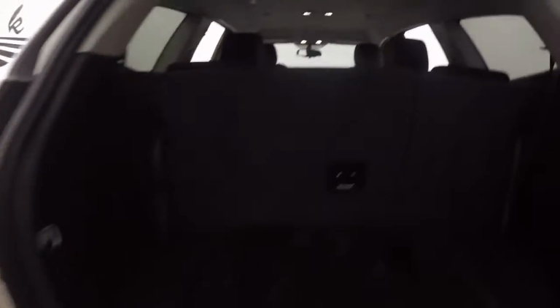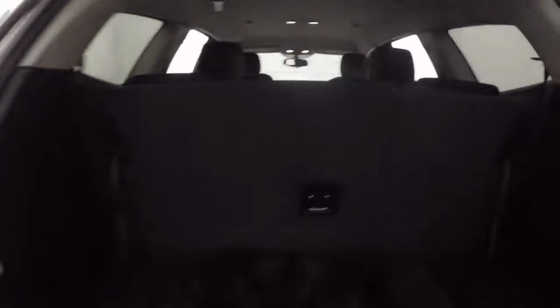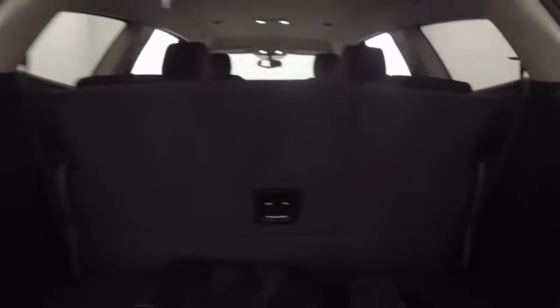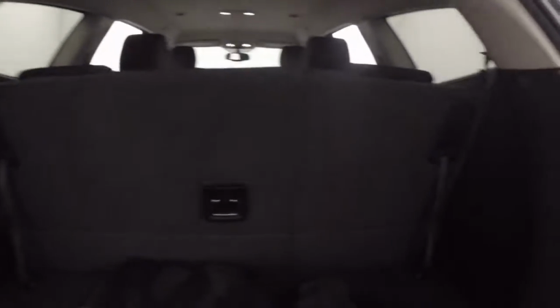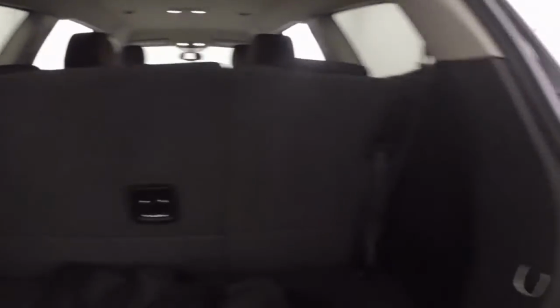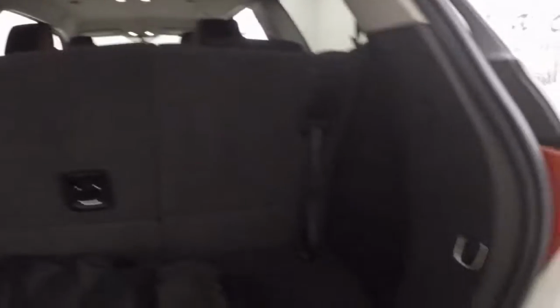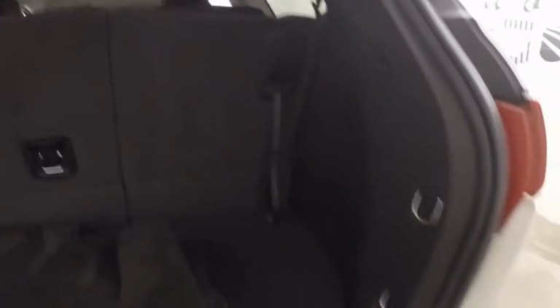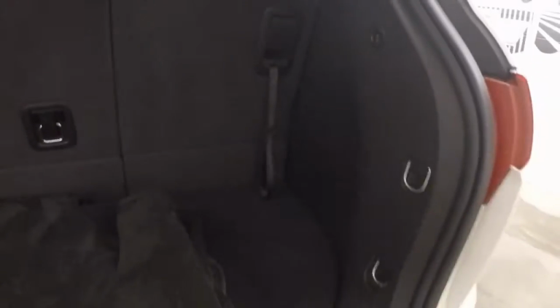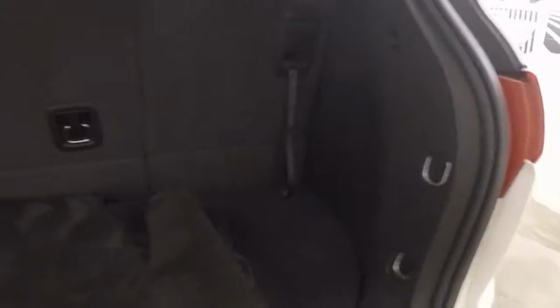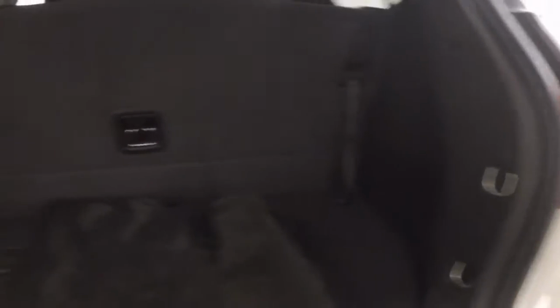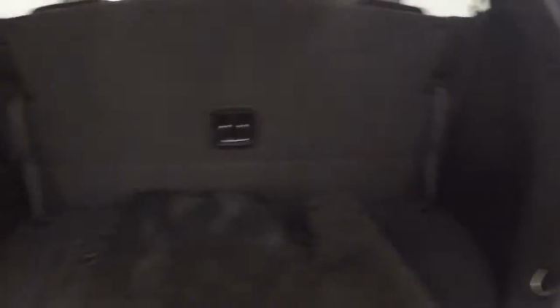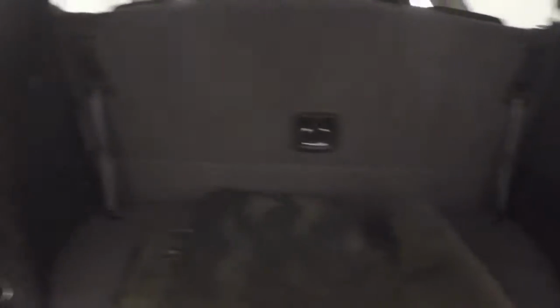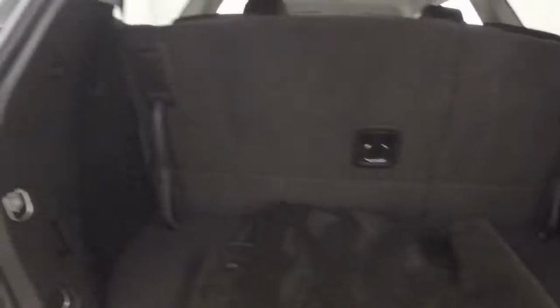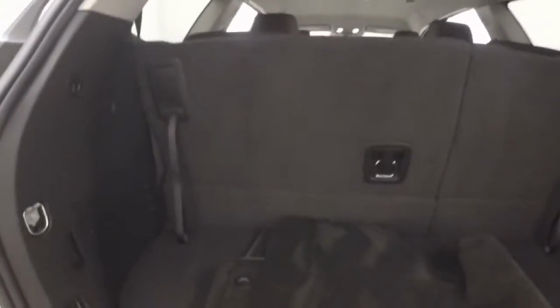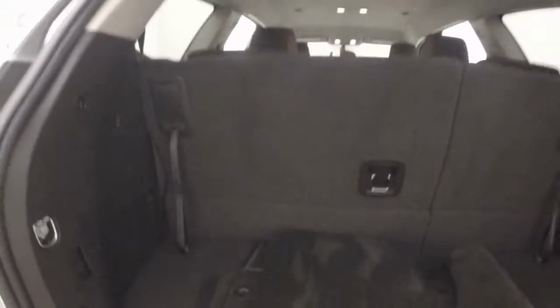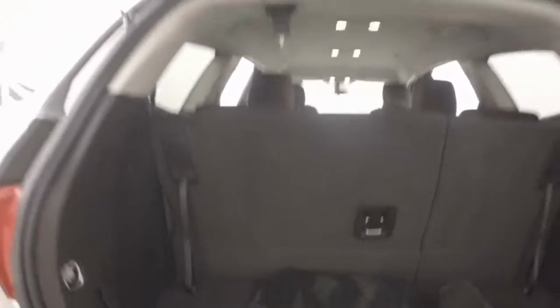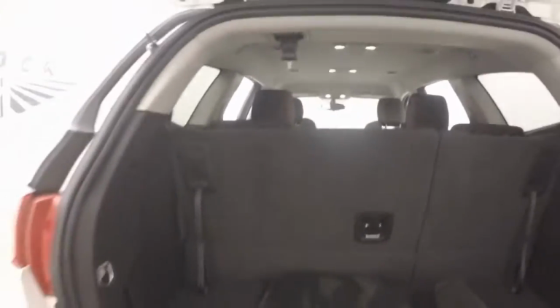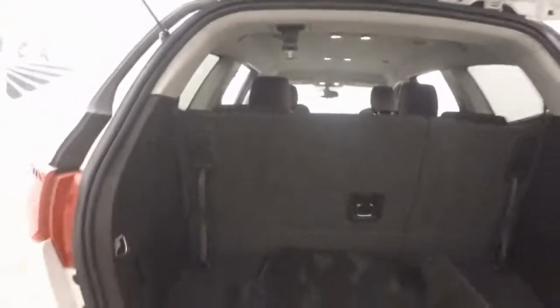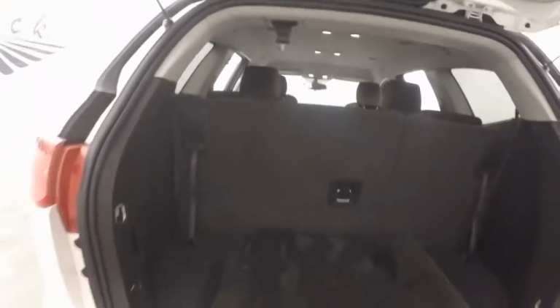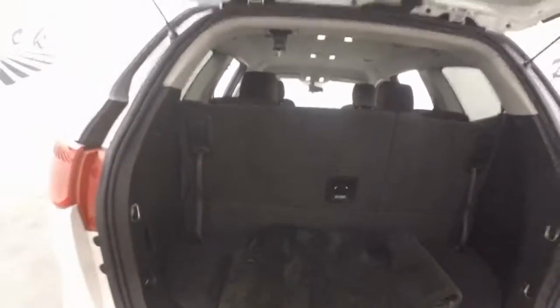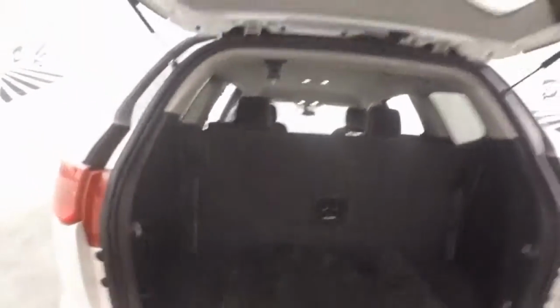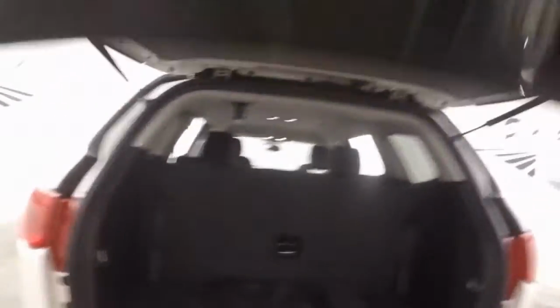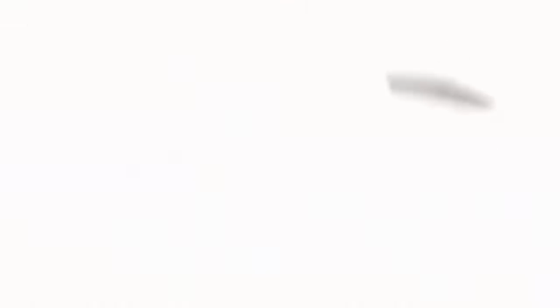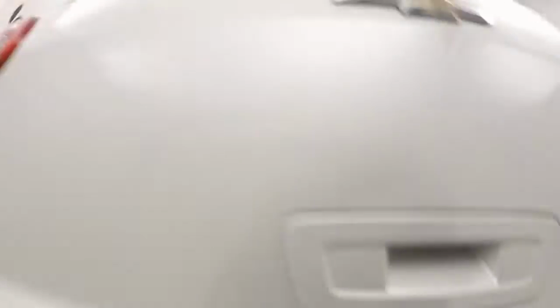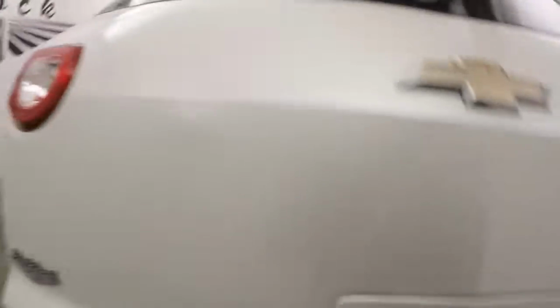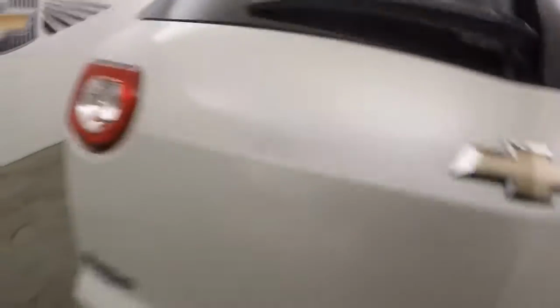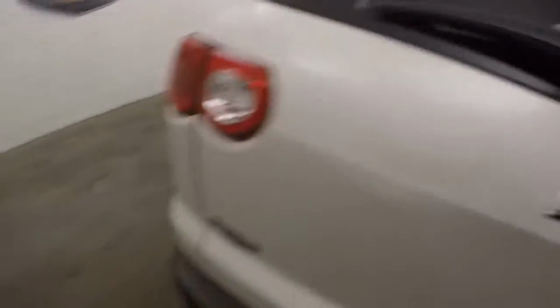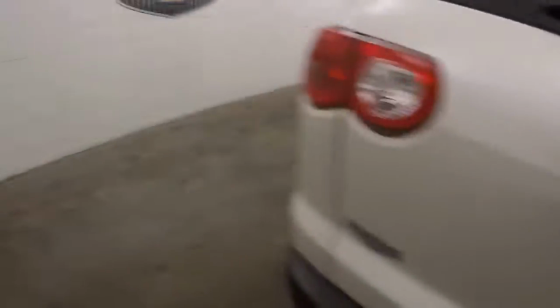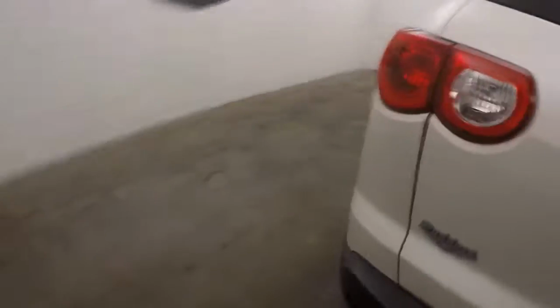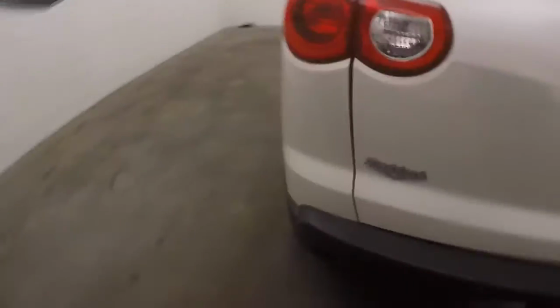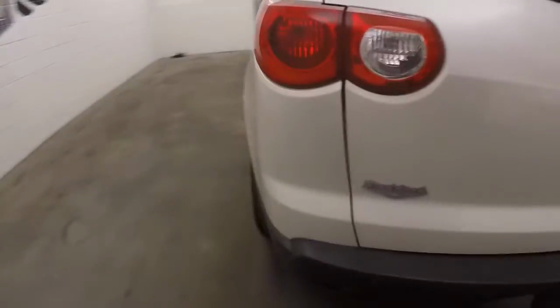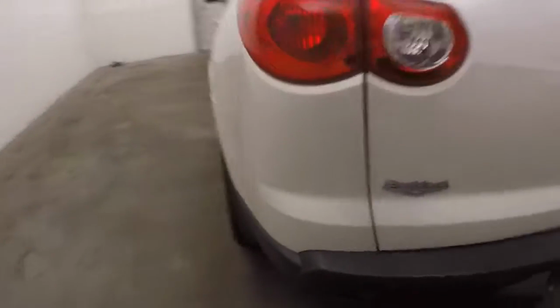Third row seating is up. There's still plenty of room in the back. They do fold down to give you tons of cargo space.